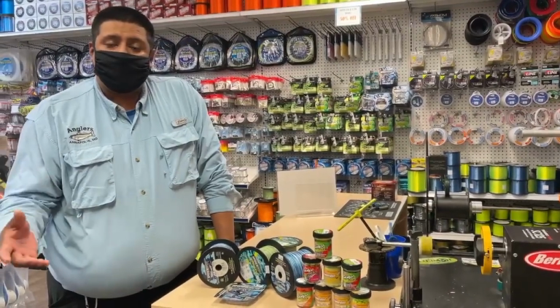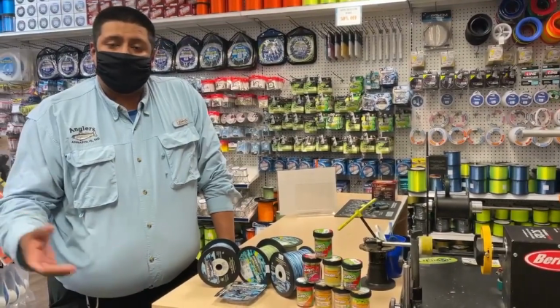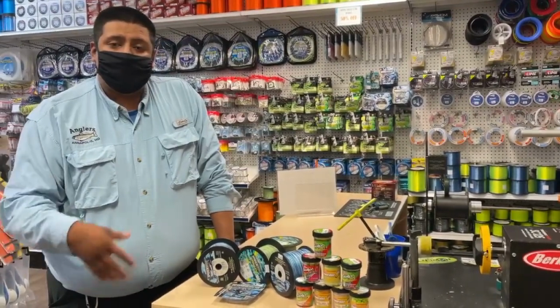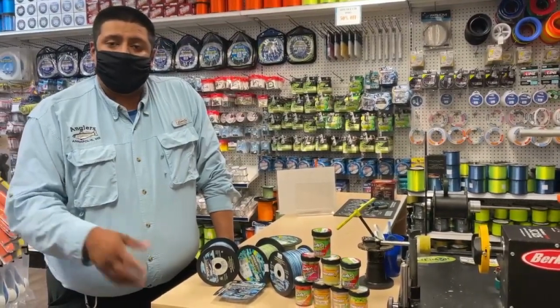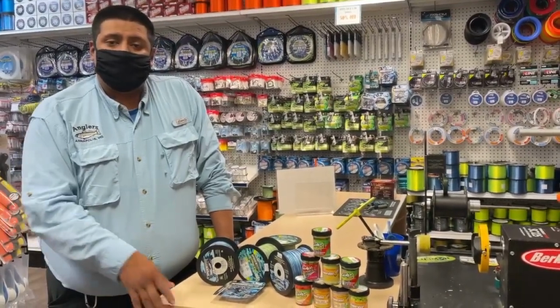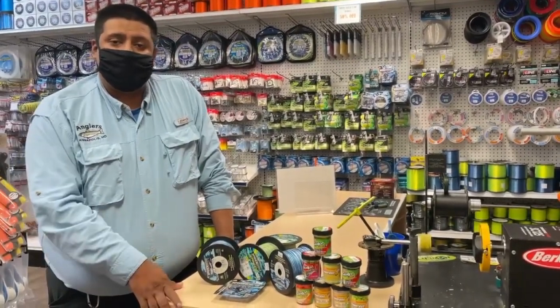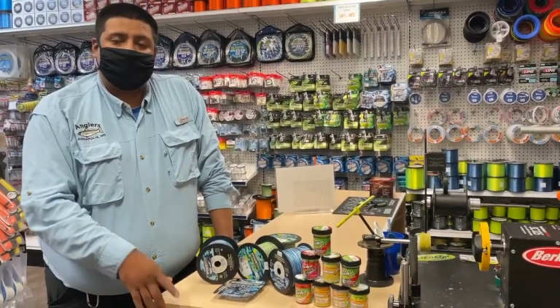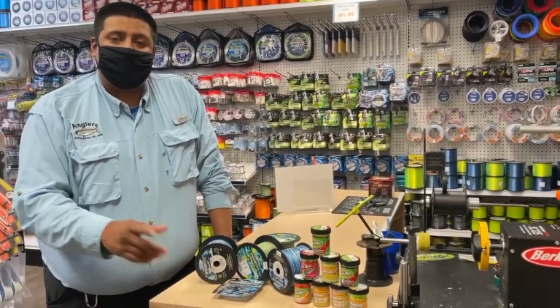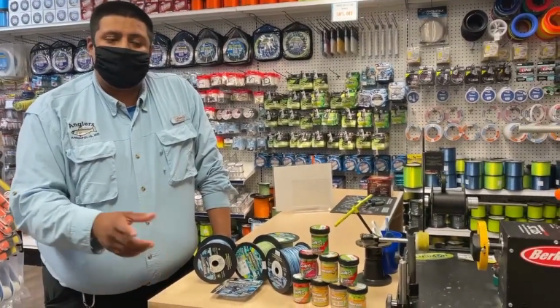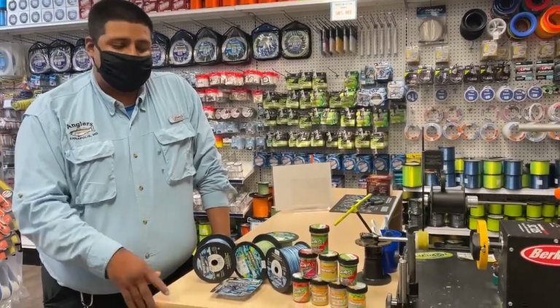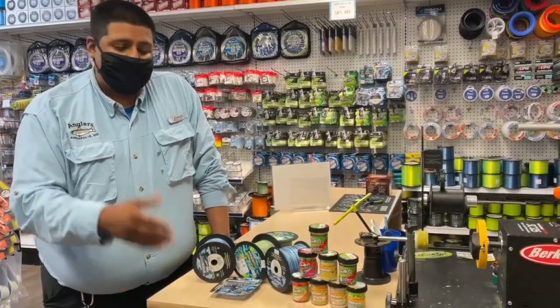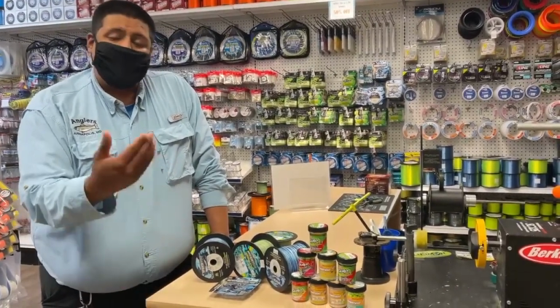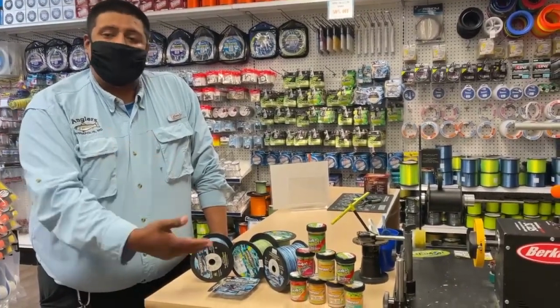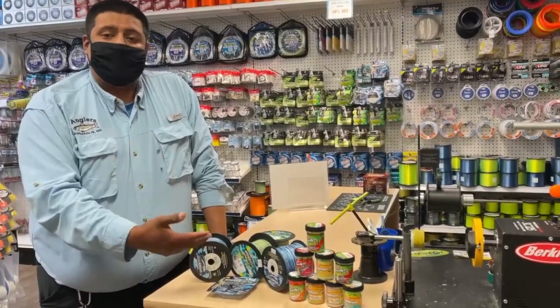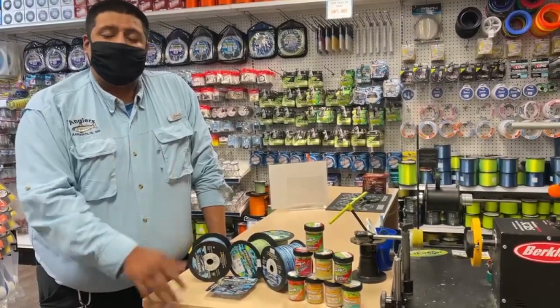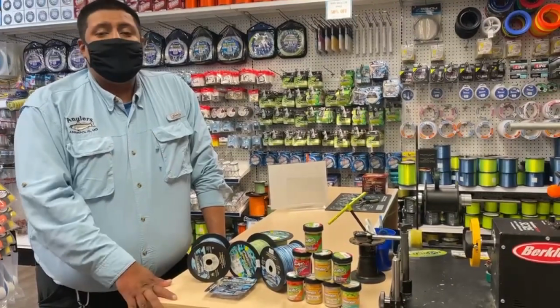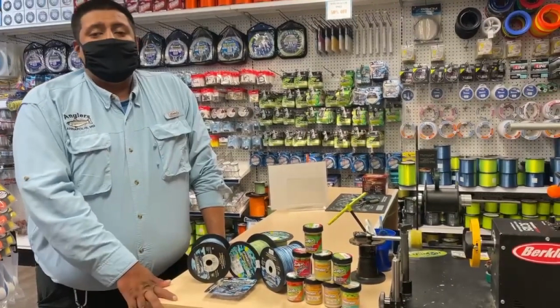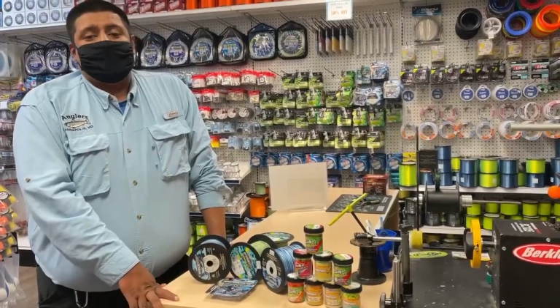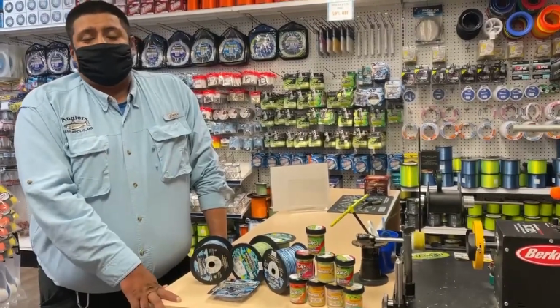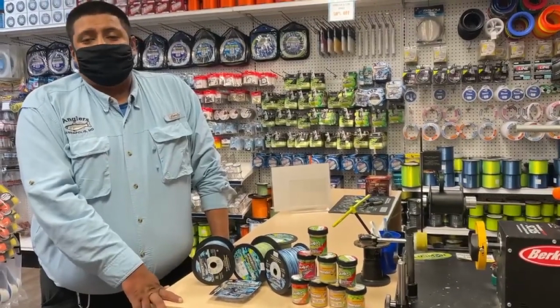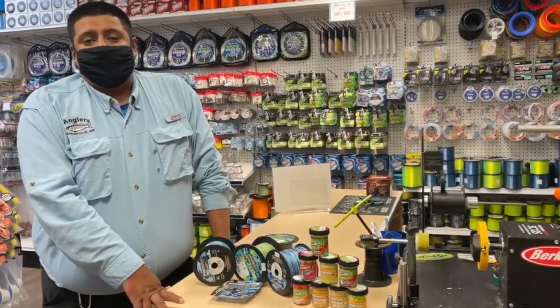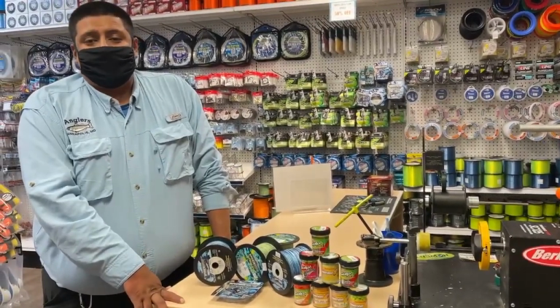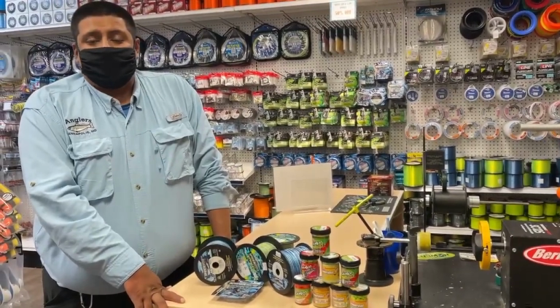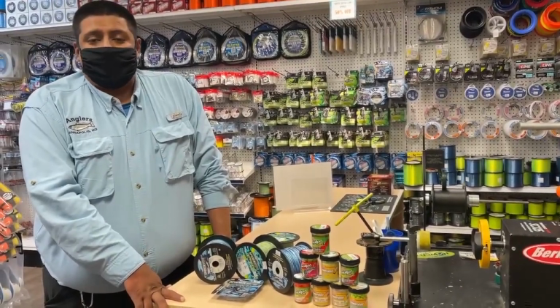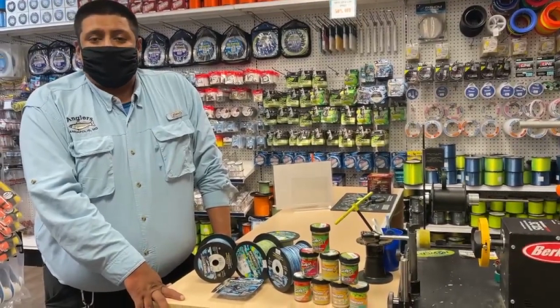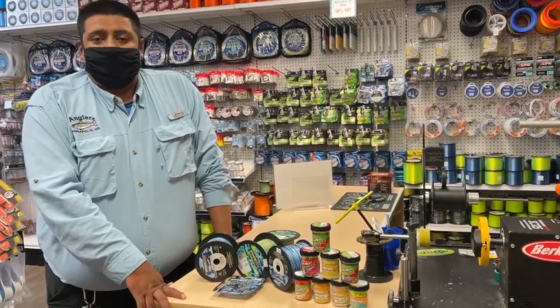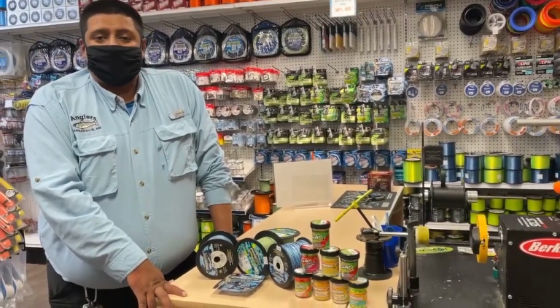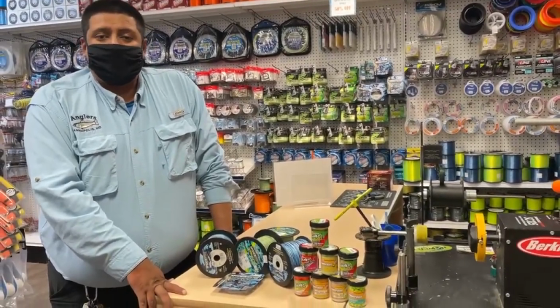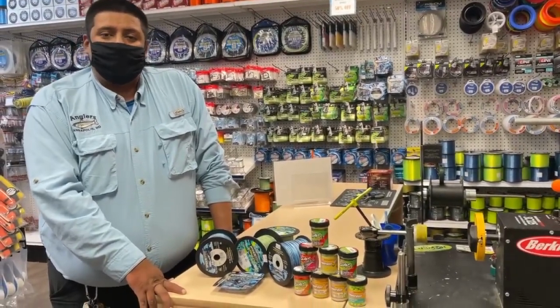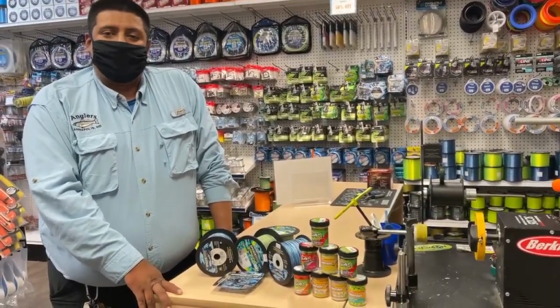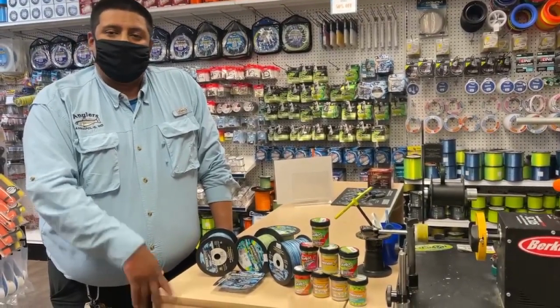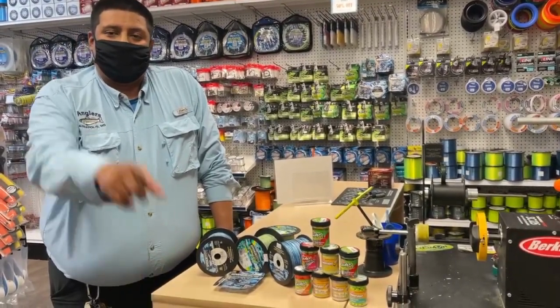Make sure you come by this weekend and check it out — 20% off. Get ready for the summer, stock up on all your favorite Gulp baits and line. Come see us this weekend here at Anglers, and we'll see you when you get here.